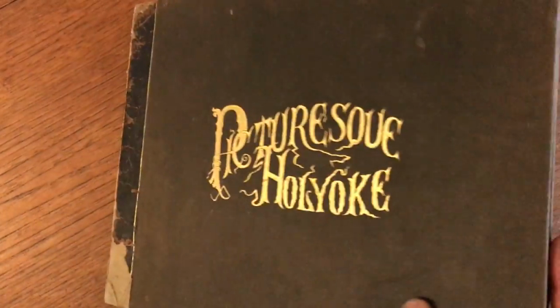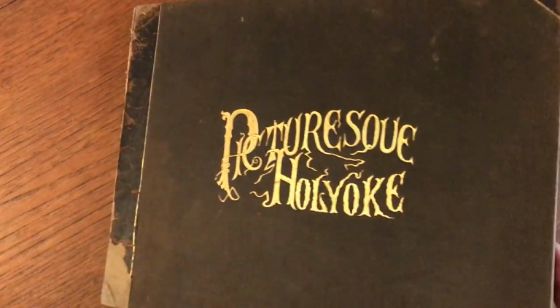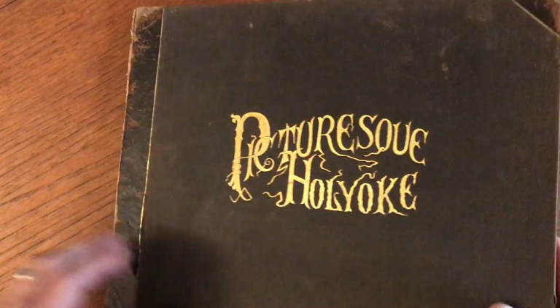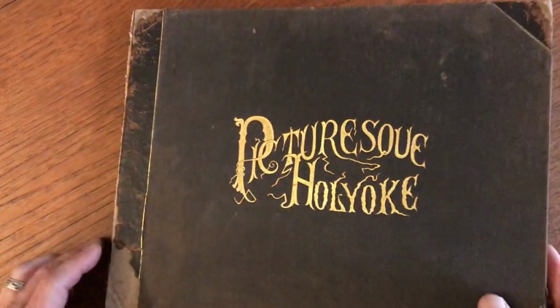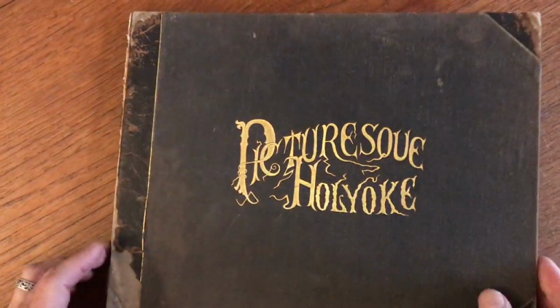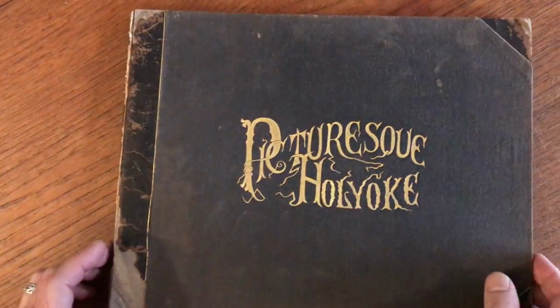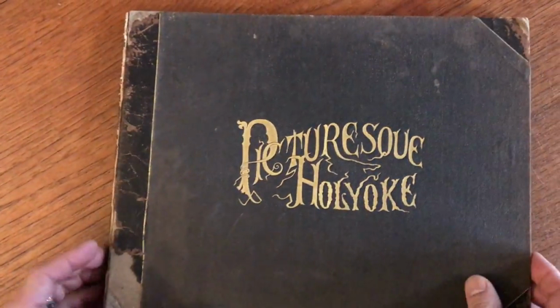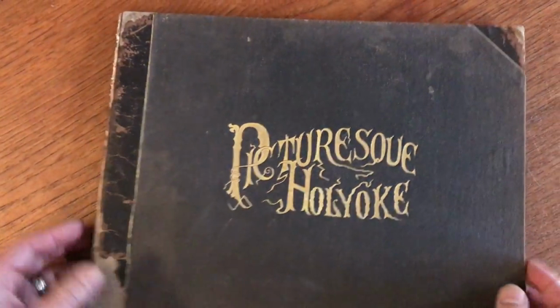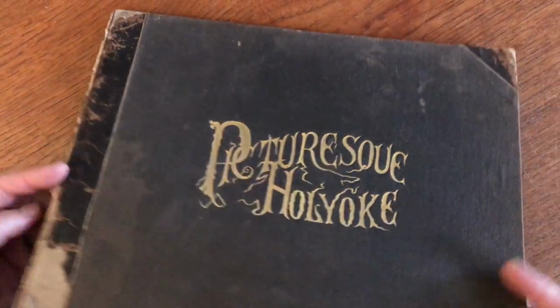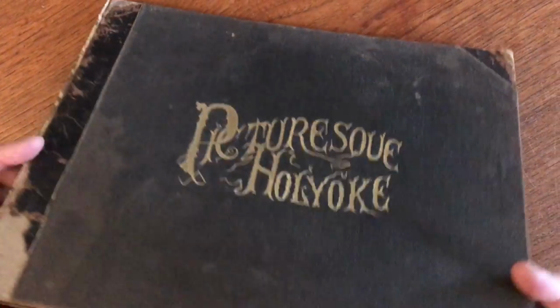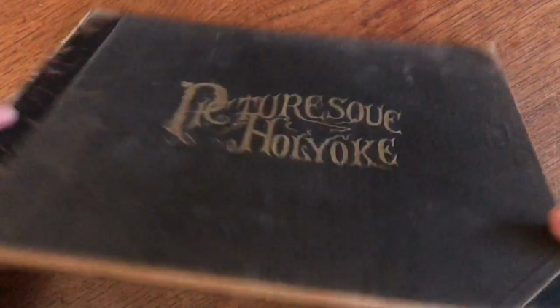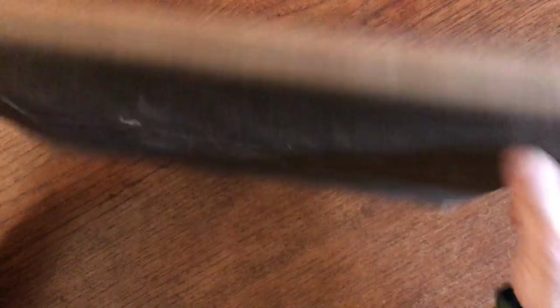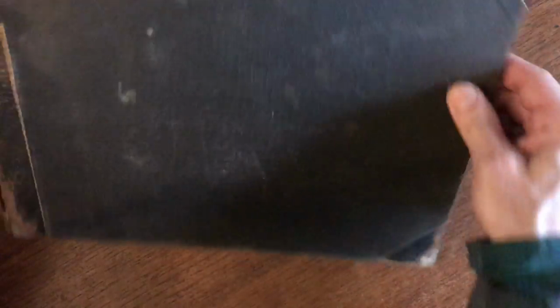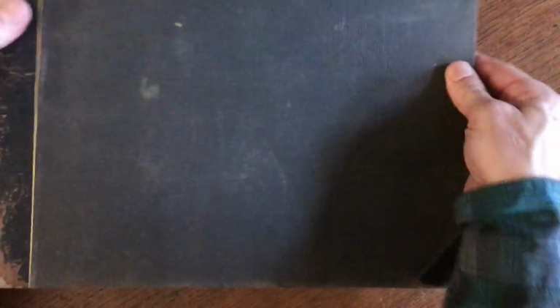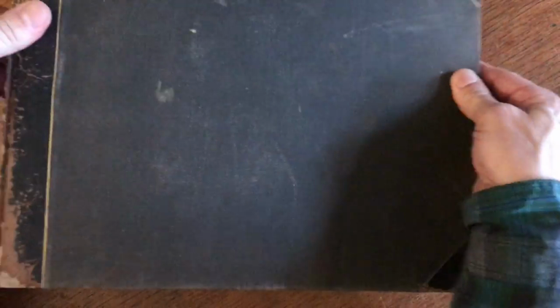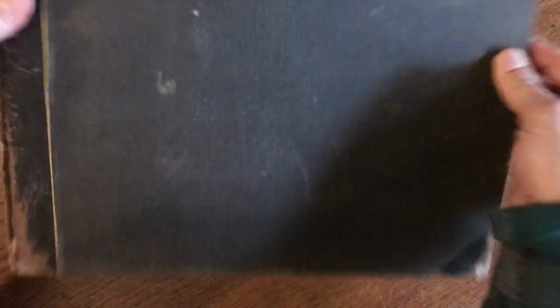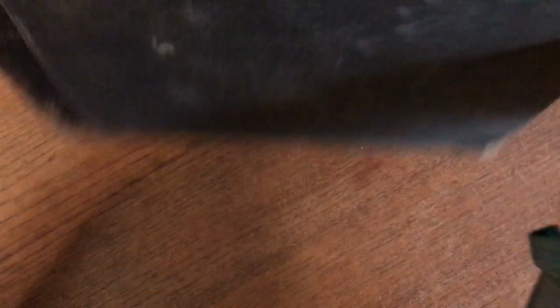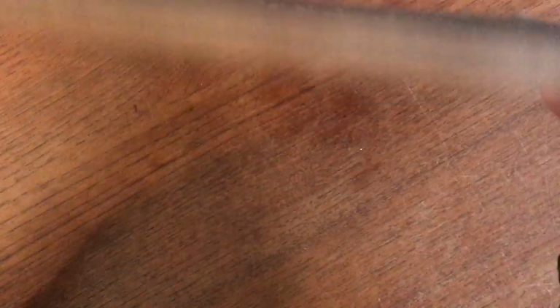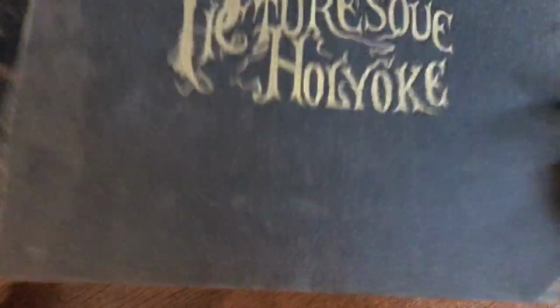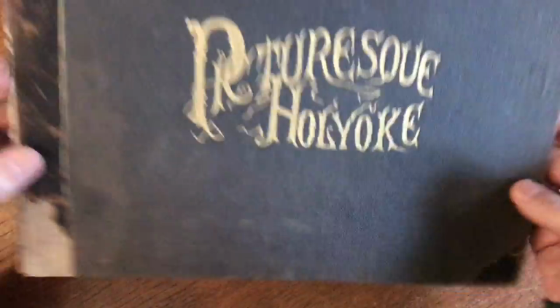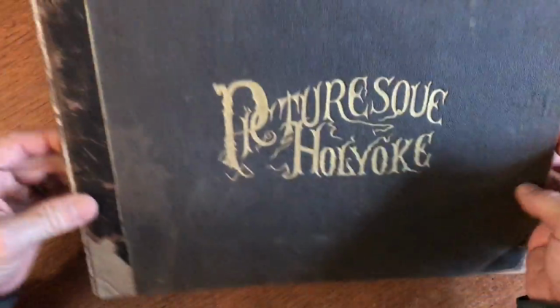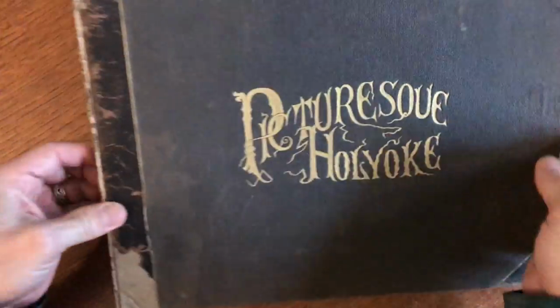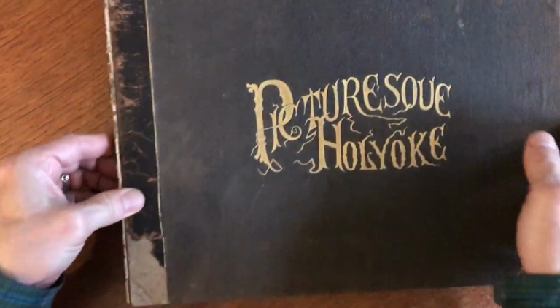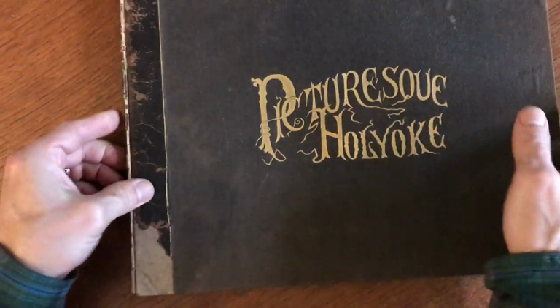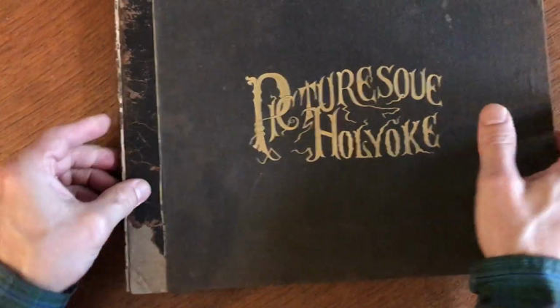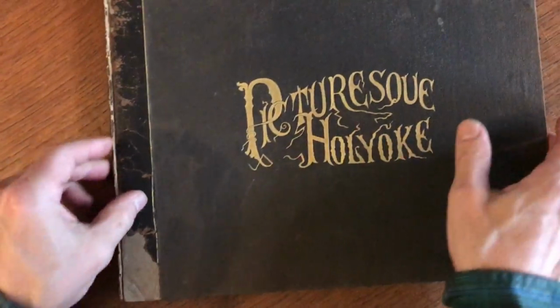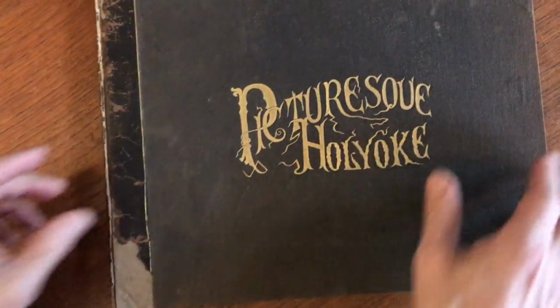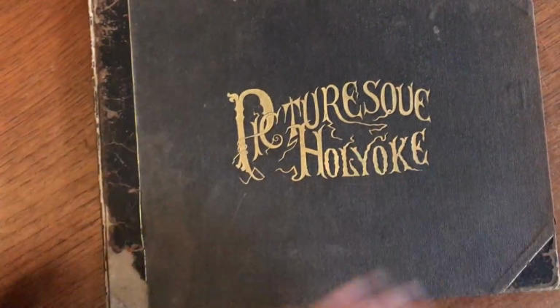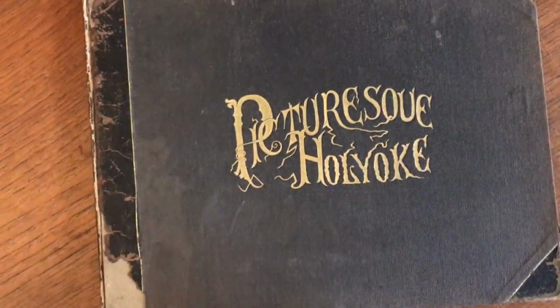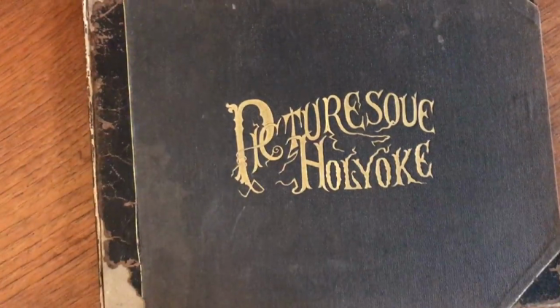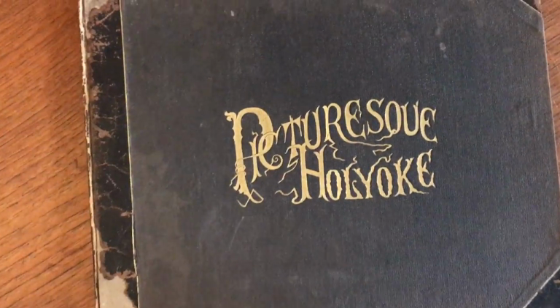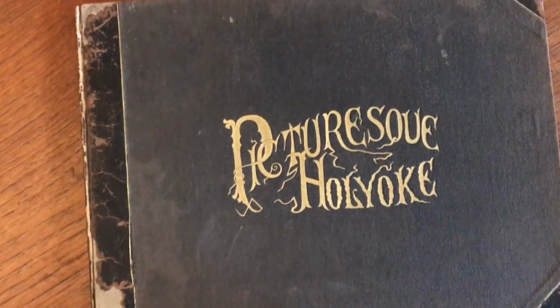This attractive and interesting 19th century photo album is currently available on my website, brian-demambro.com.